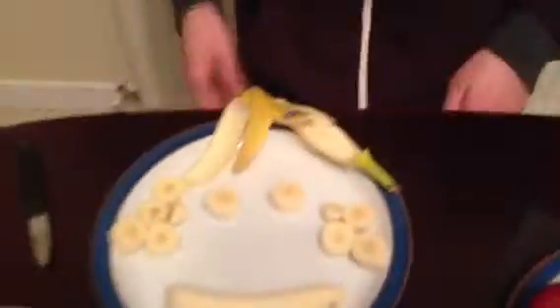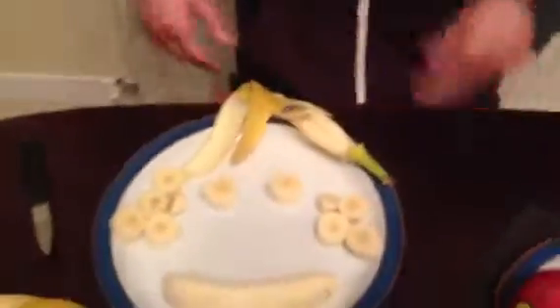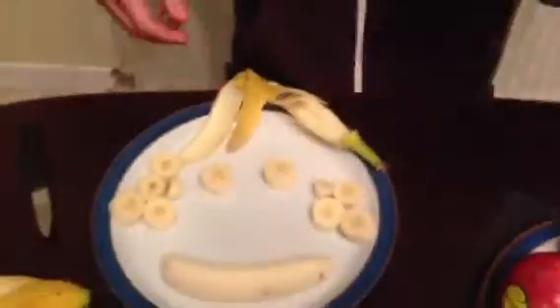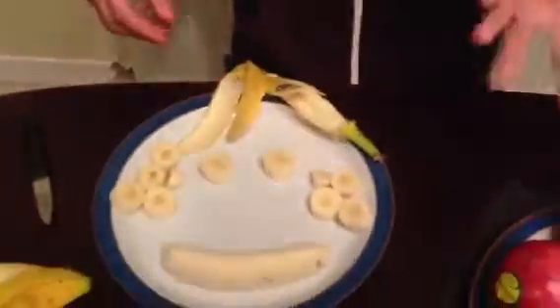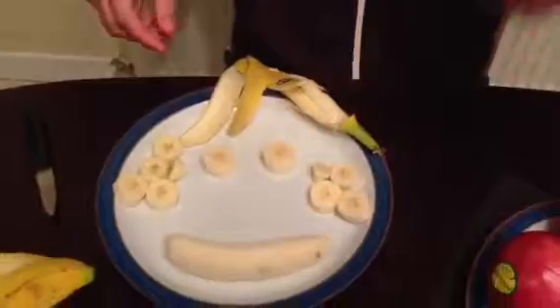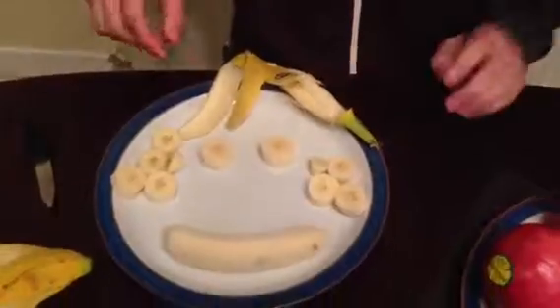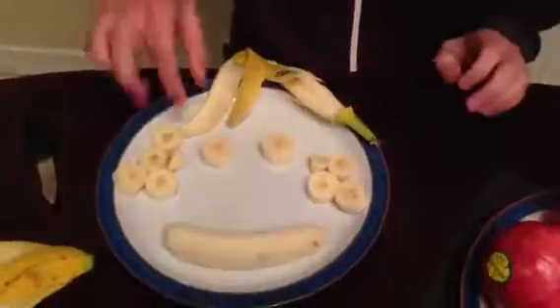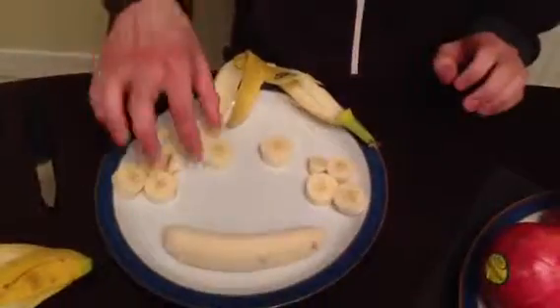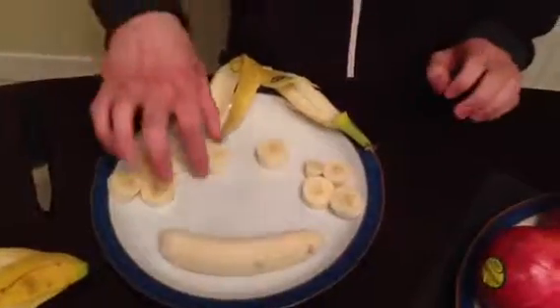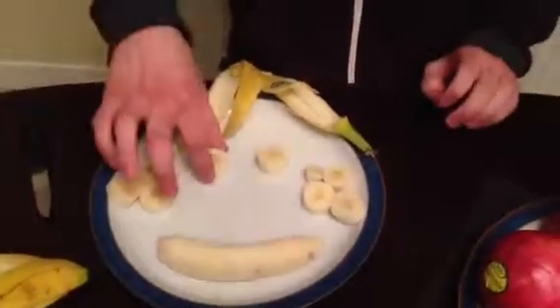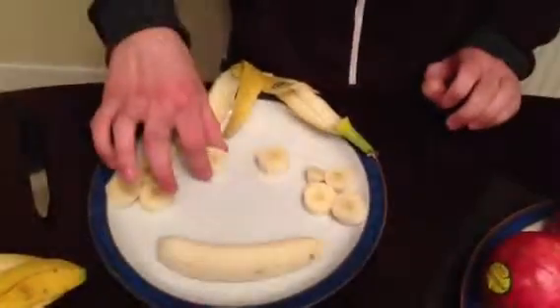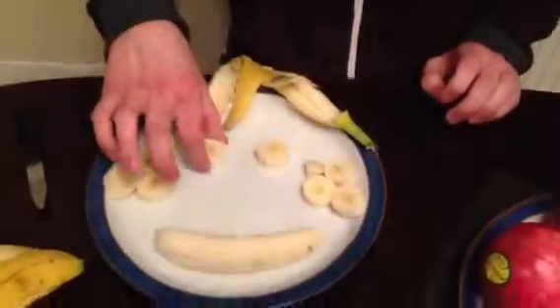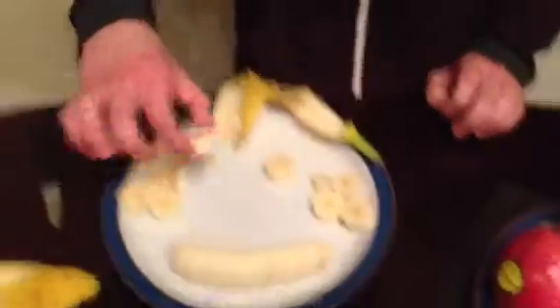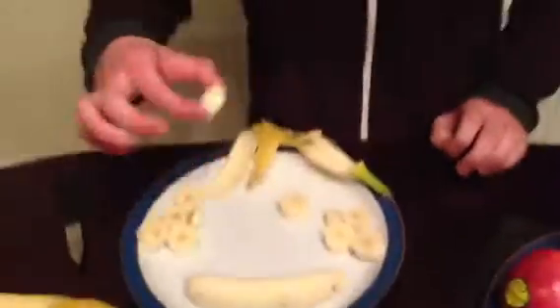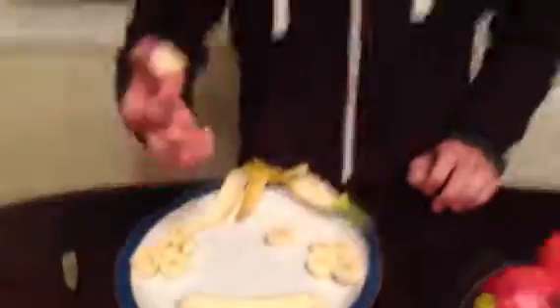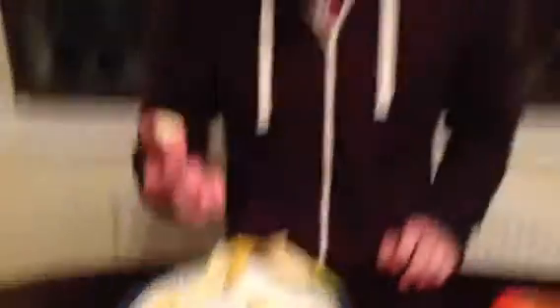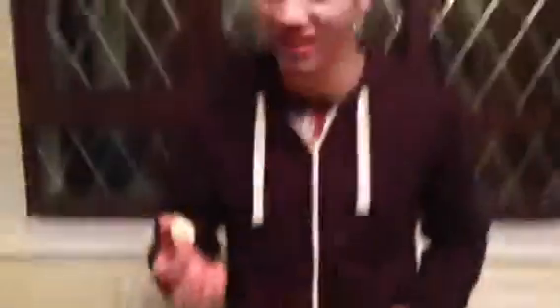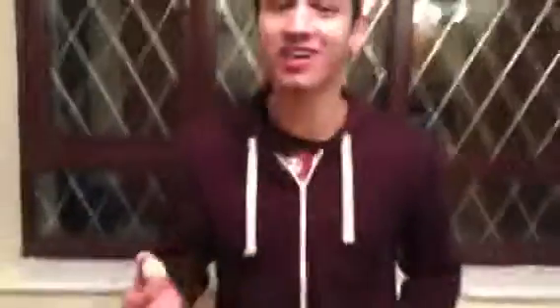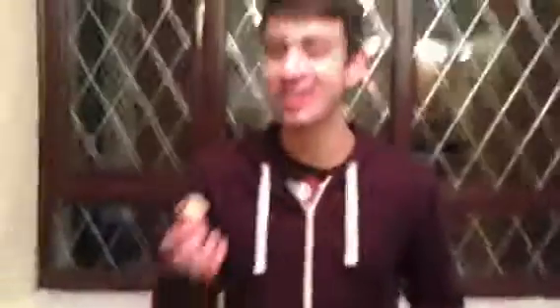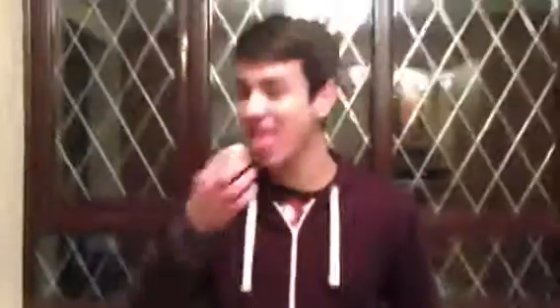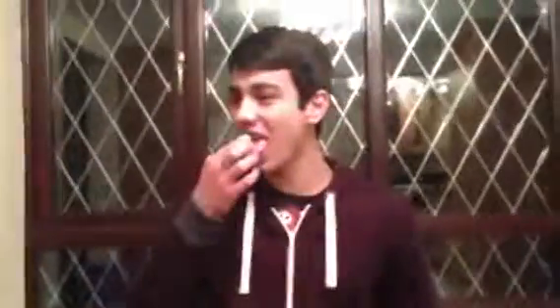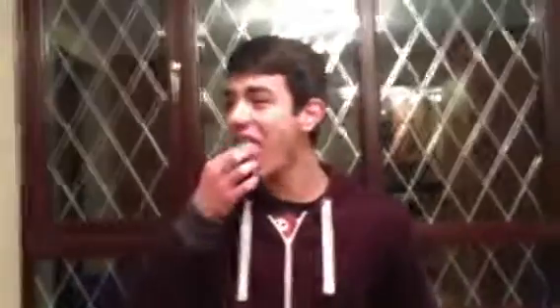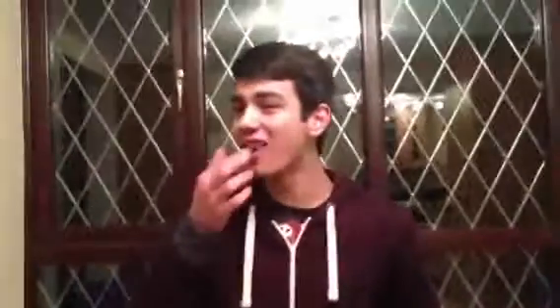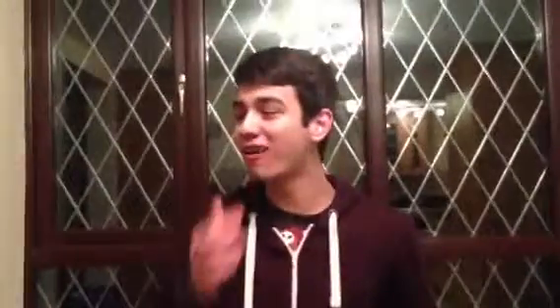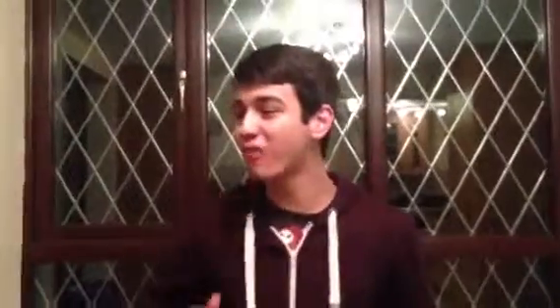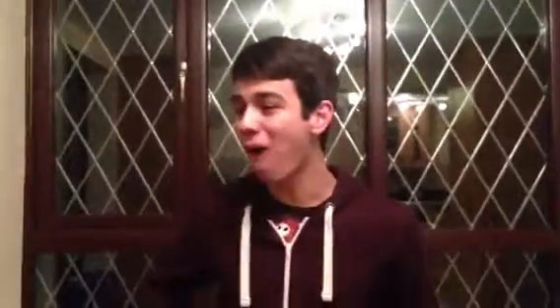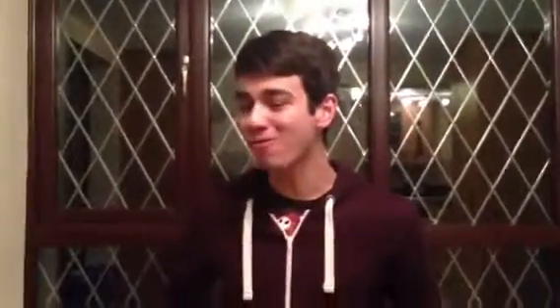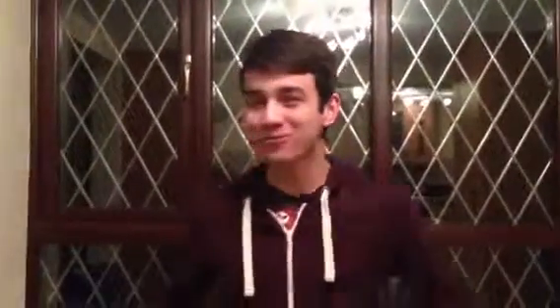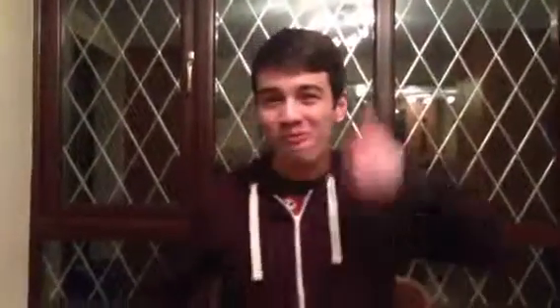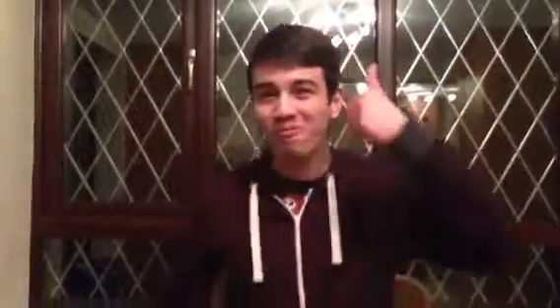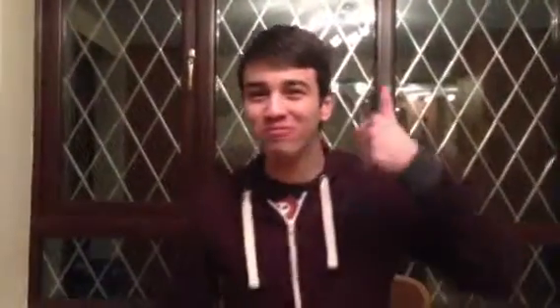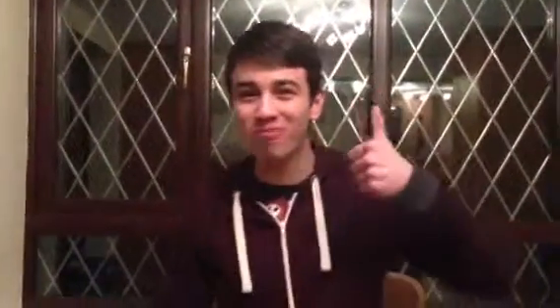Now I'm going to try a little piece of his eye. Mmm.